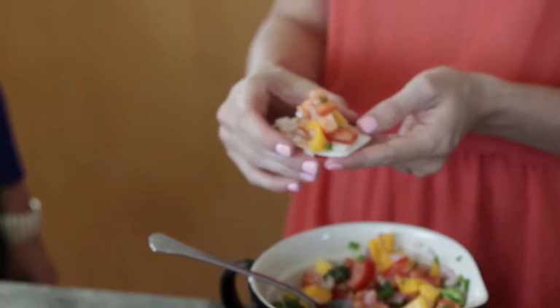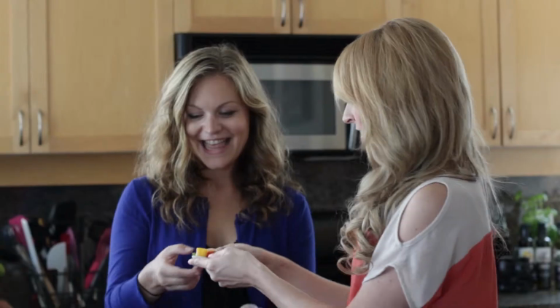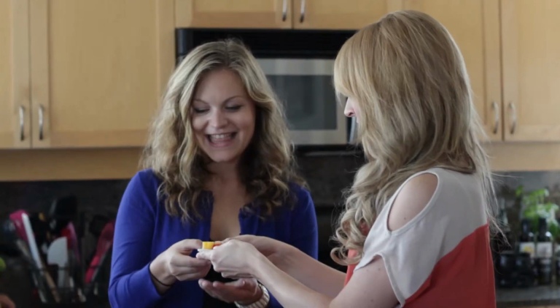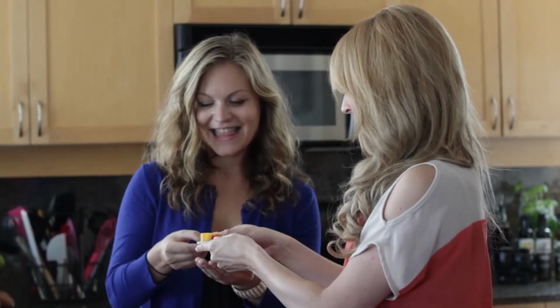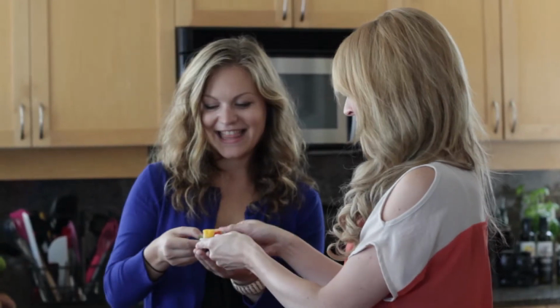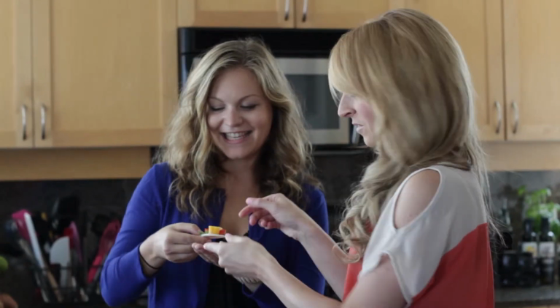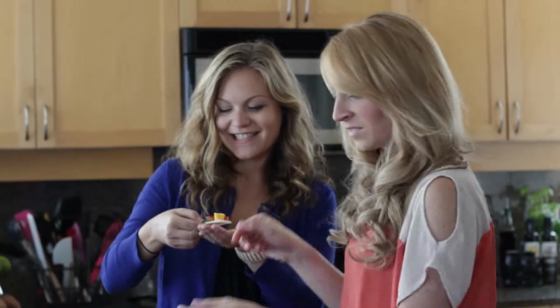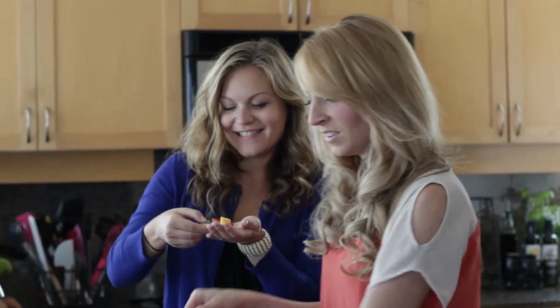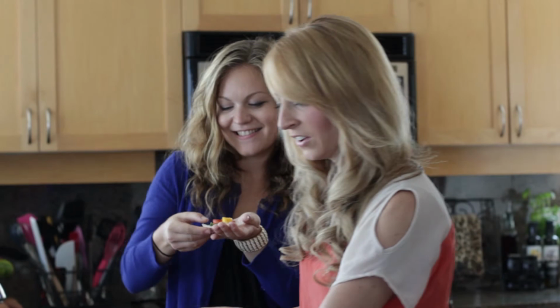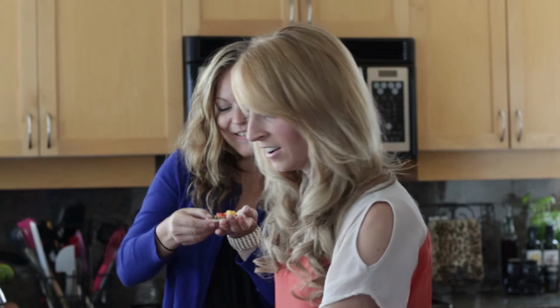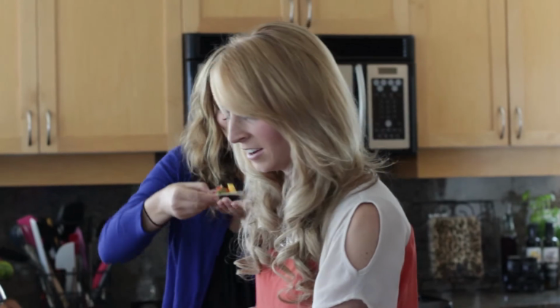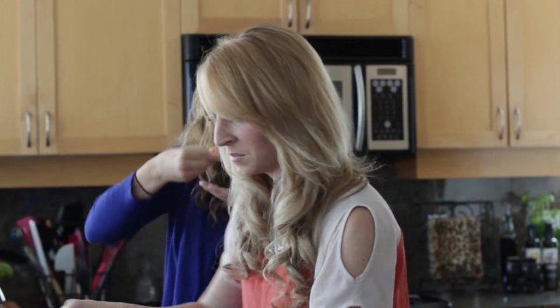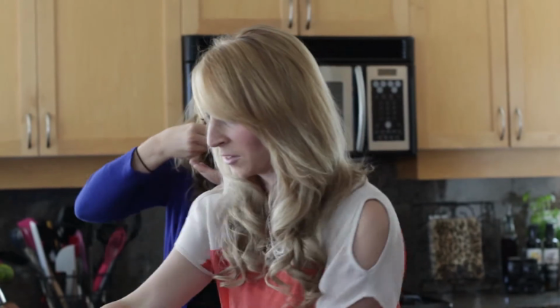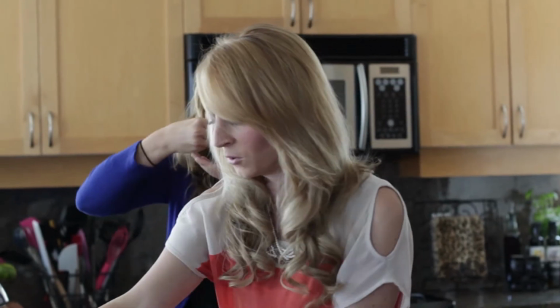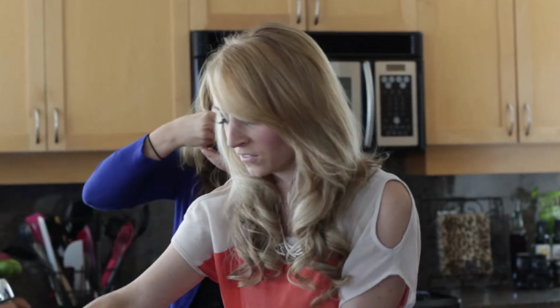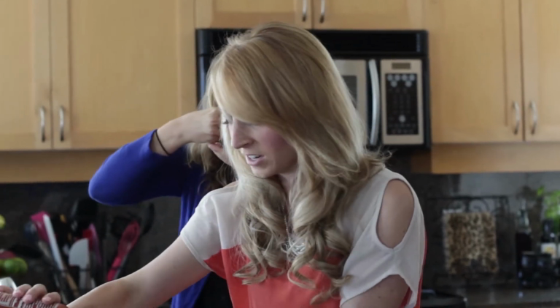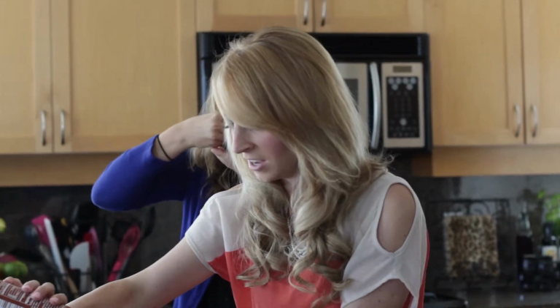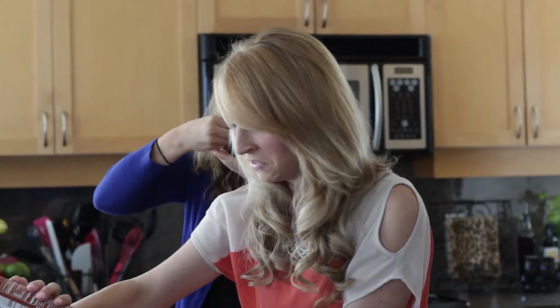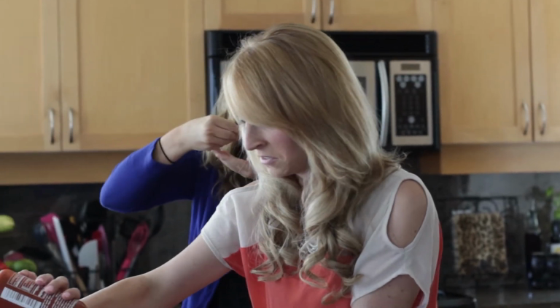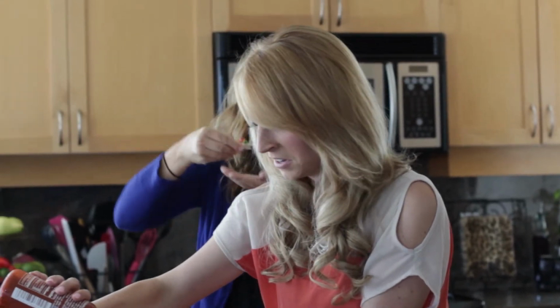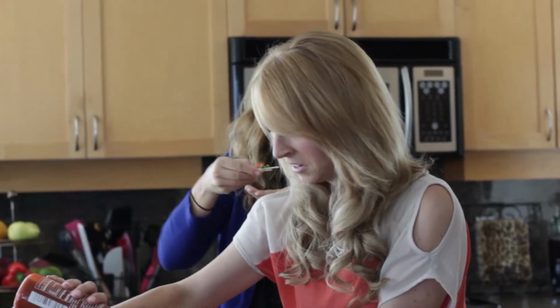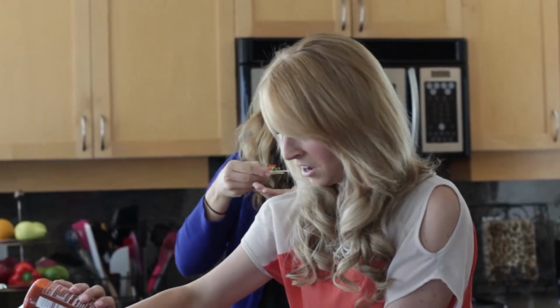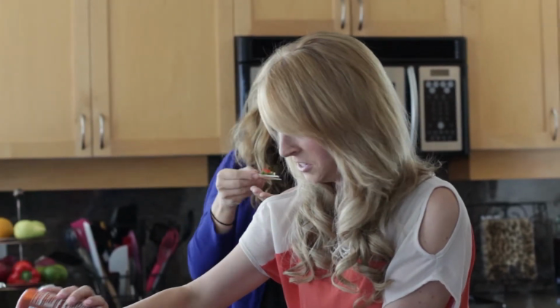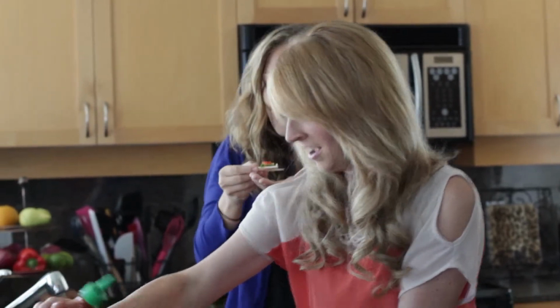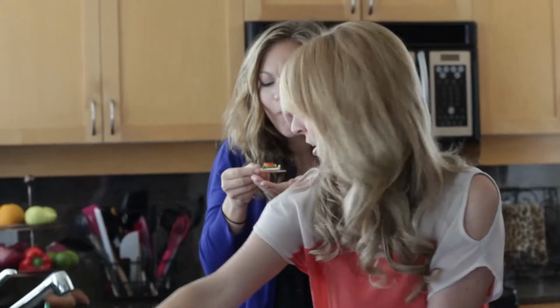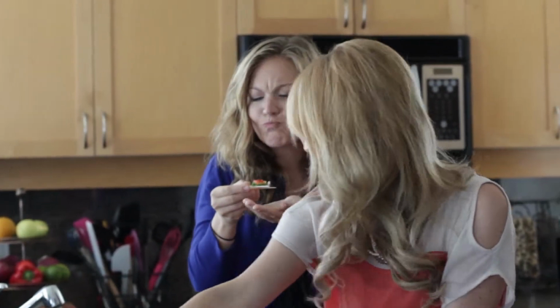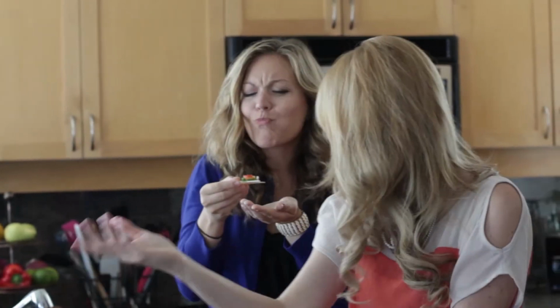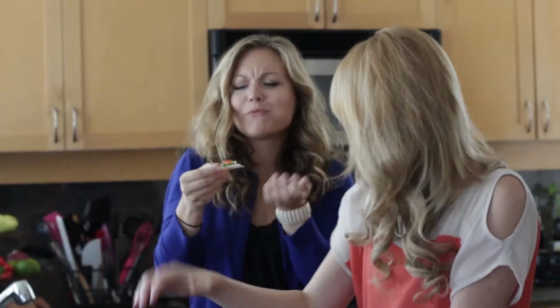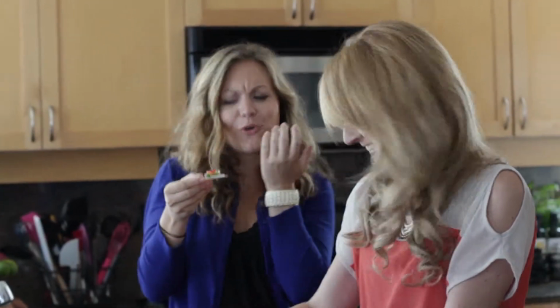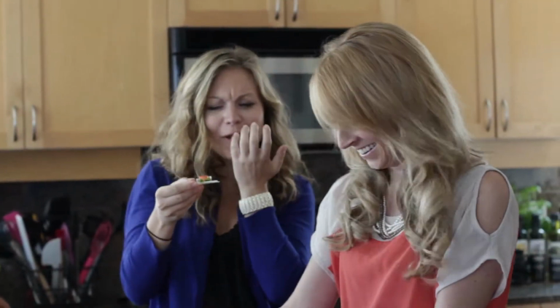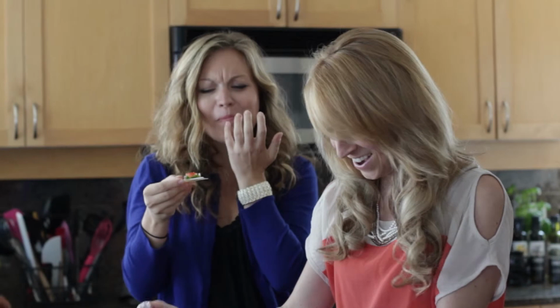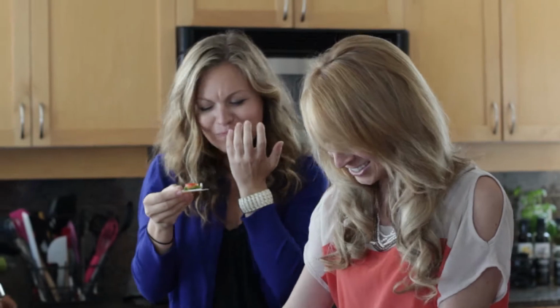And there you go. Thank you. All right, make a little one for myself. I dig it. How is it? It's so good. Awesome.